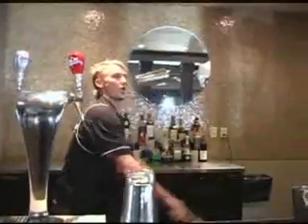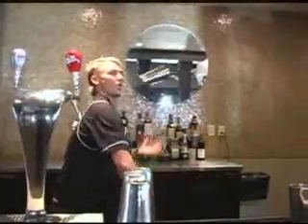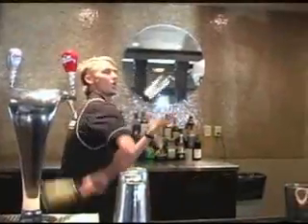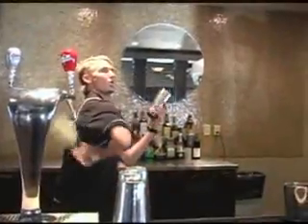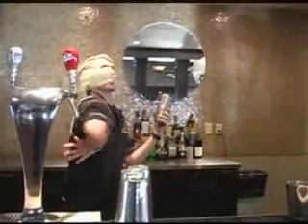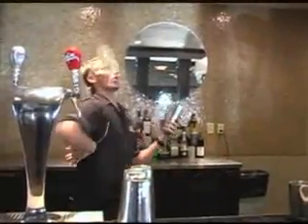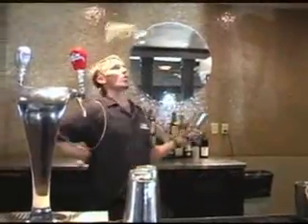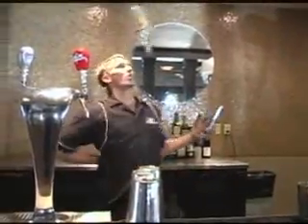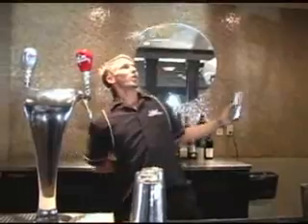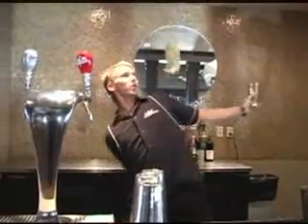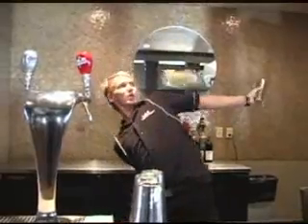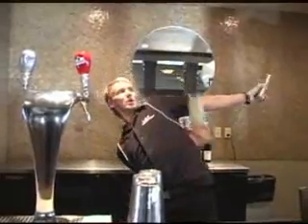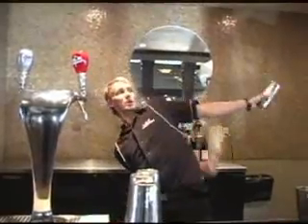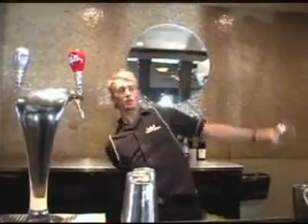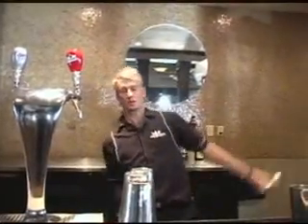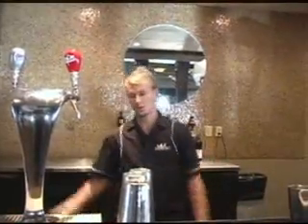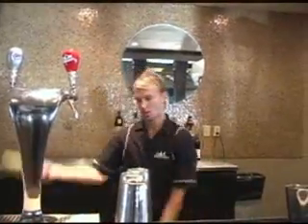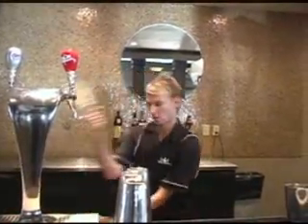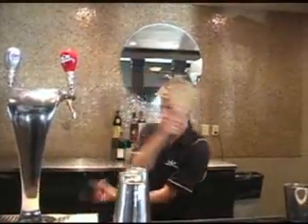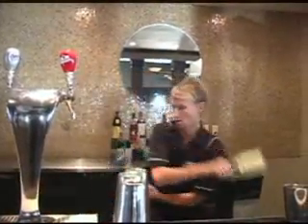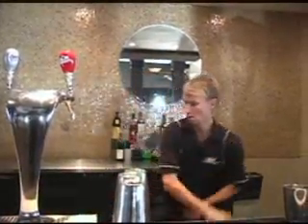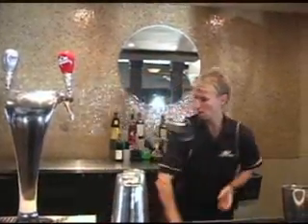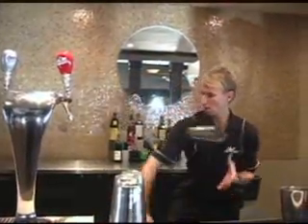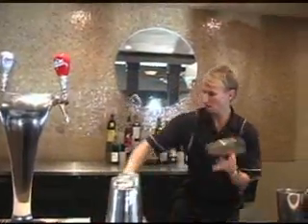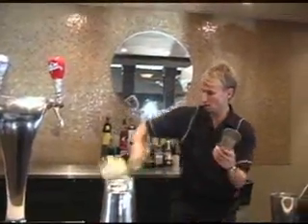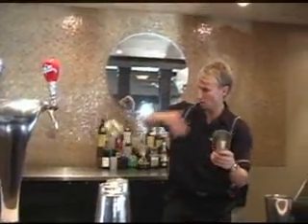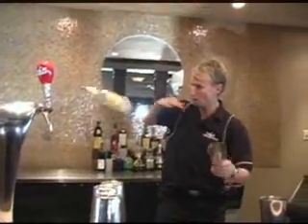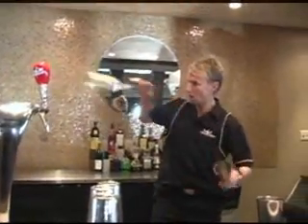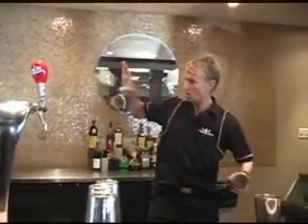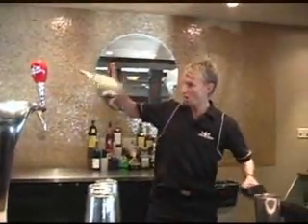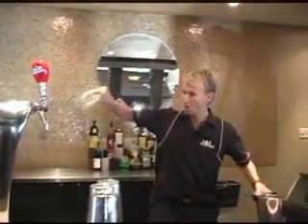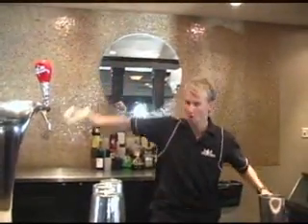Don't forget that smiles and guests' interaction goes a long way. Watch and enjoy.